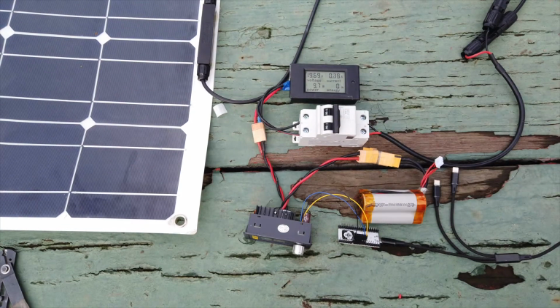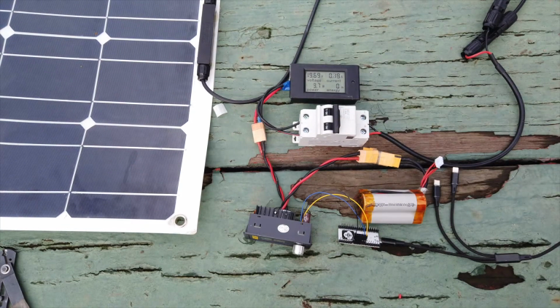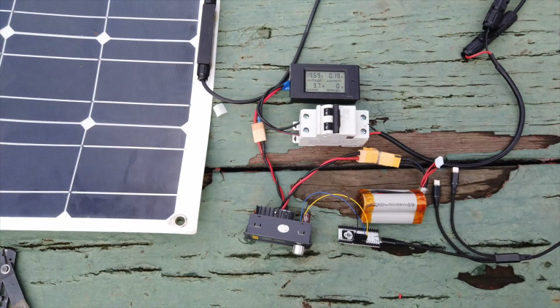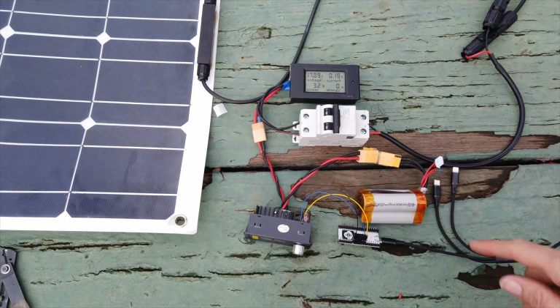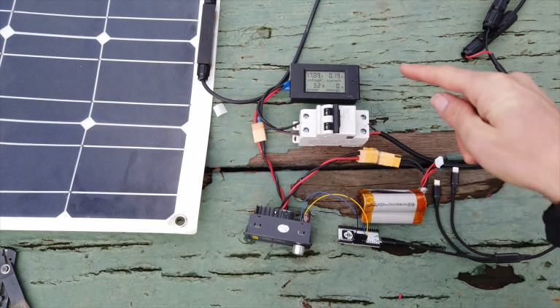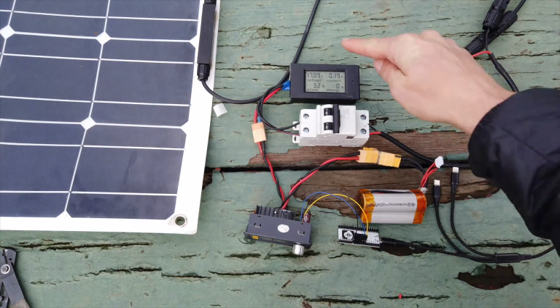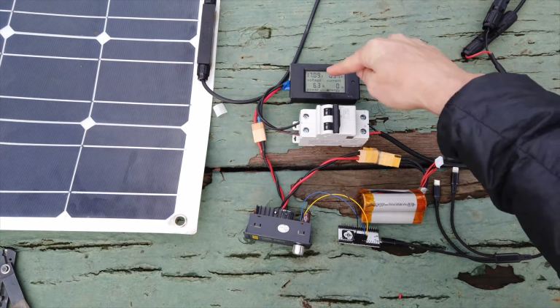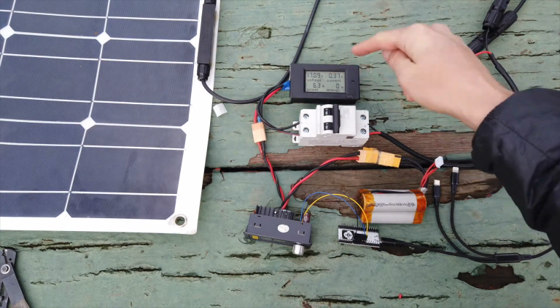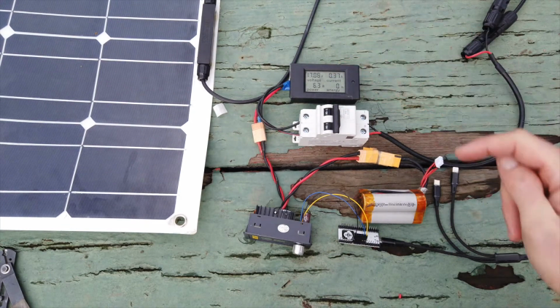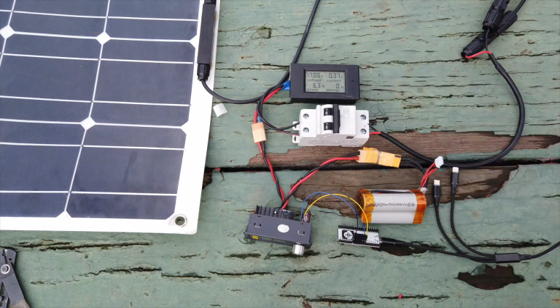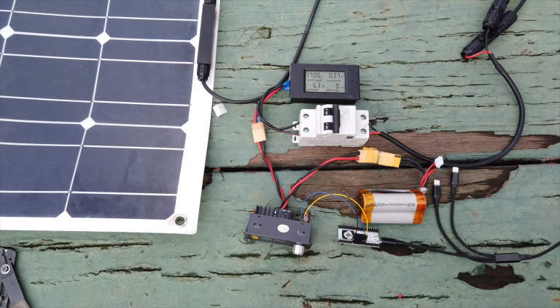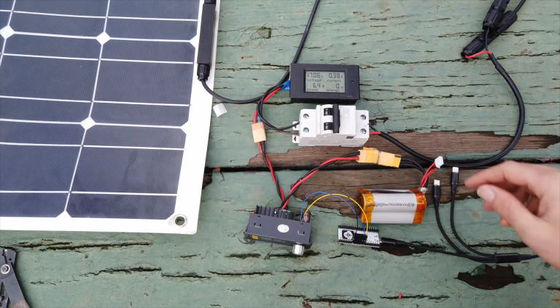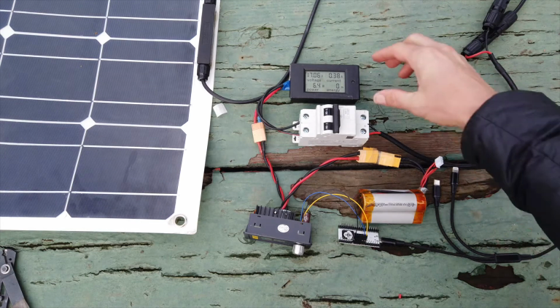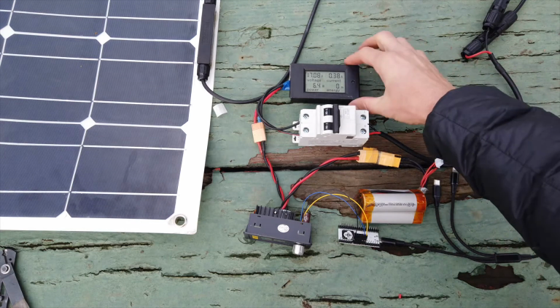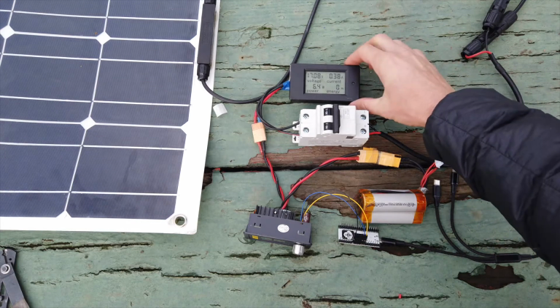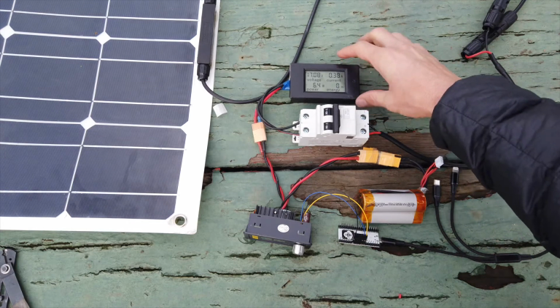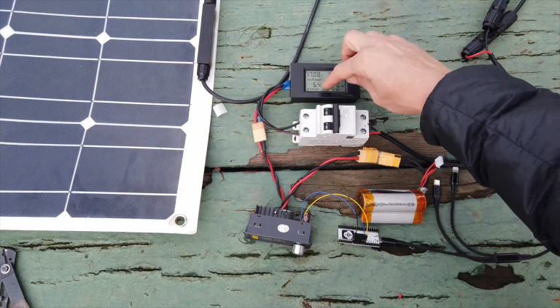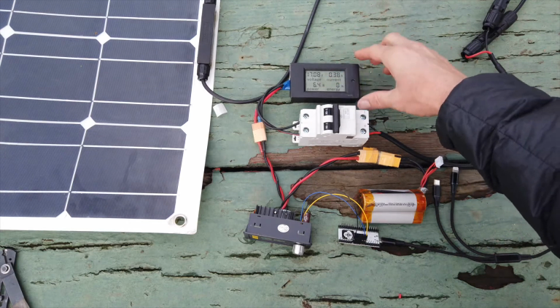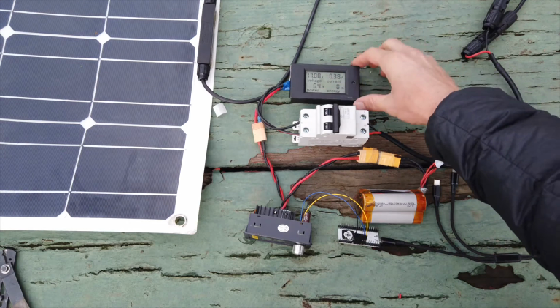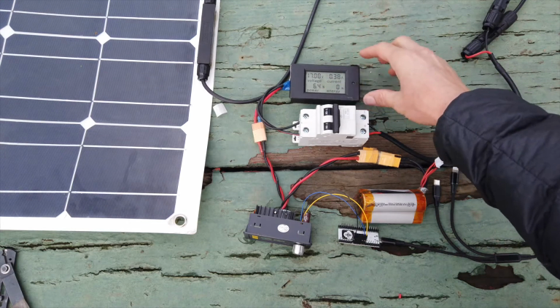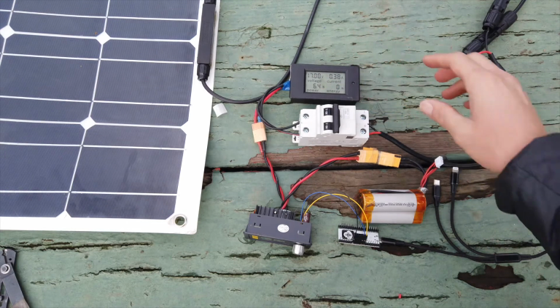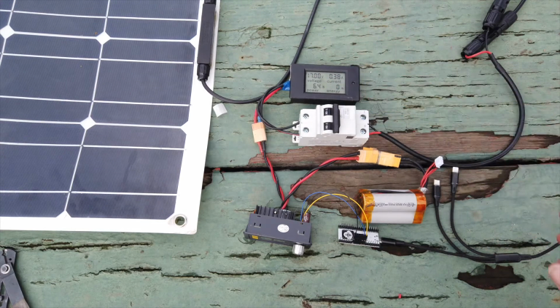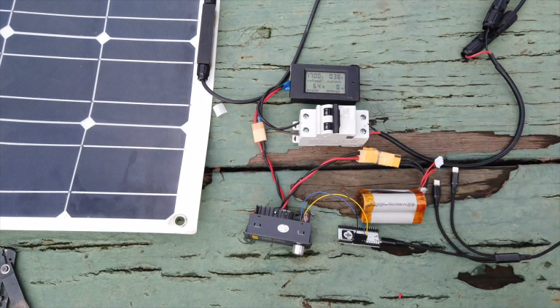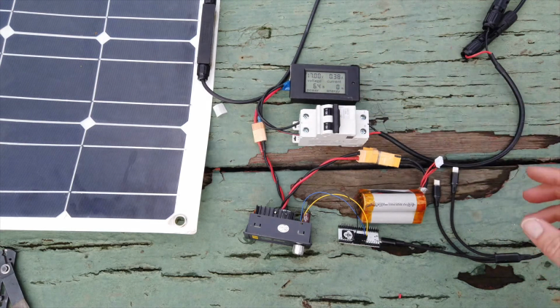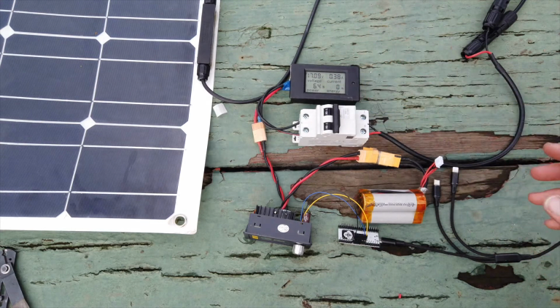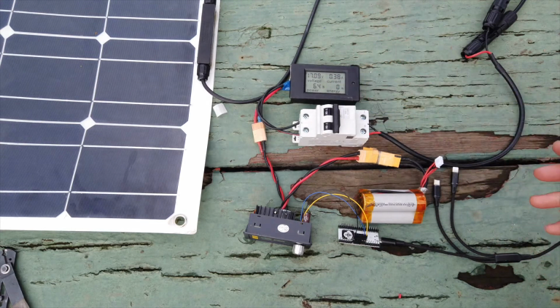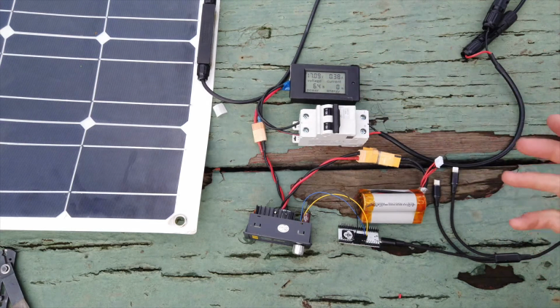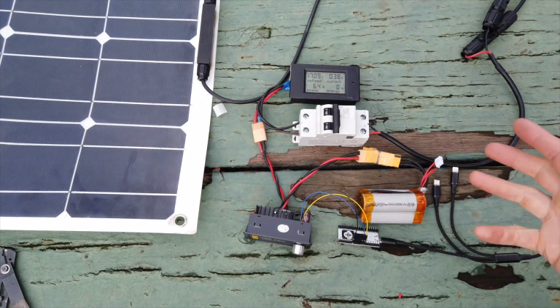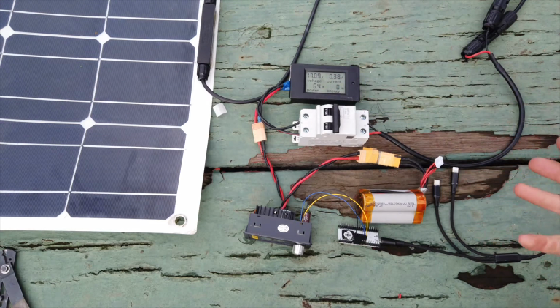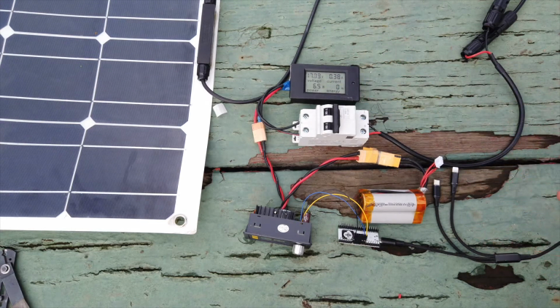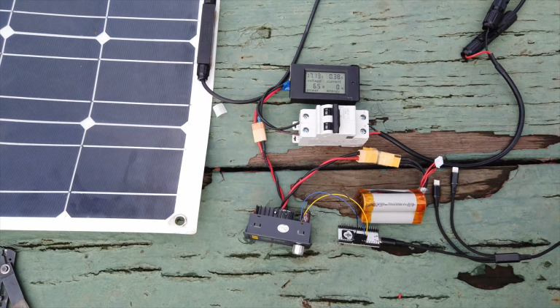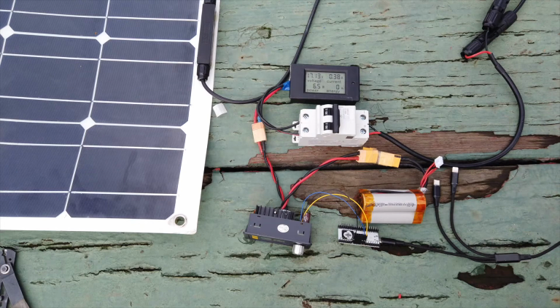There we go — it just found the minimum point, brought it back down. Now we're getting 6 watts. So if I put this in the sun, we'll get a little more. Let's go take it to the sun.